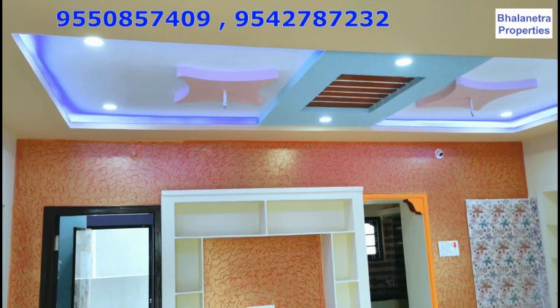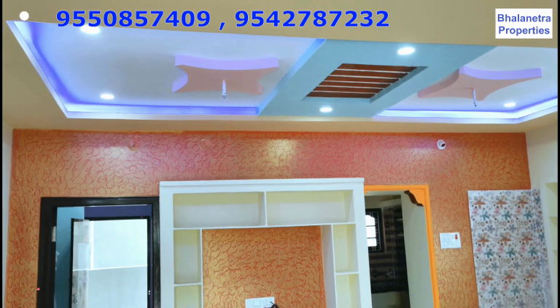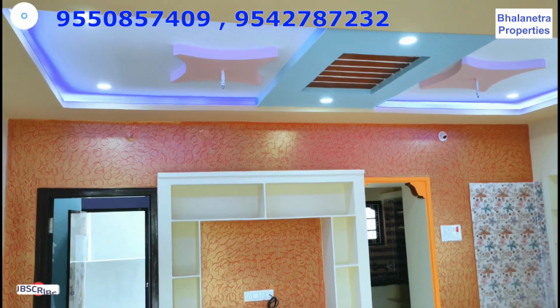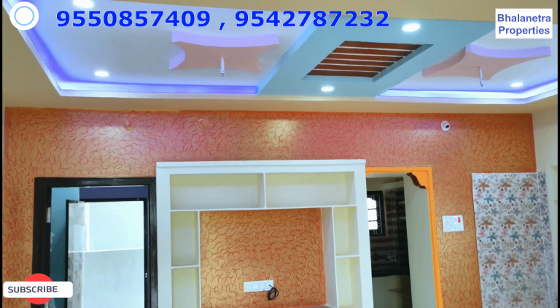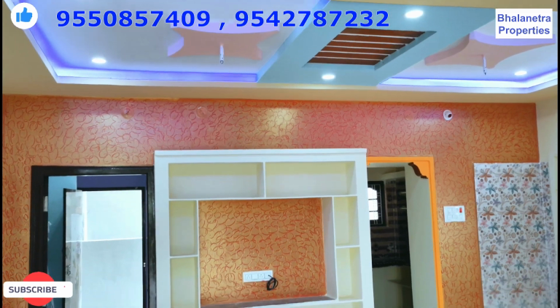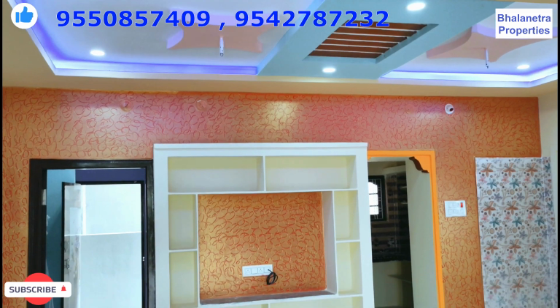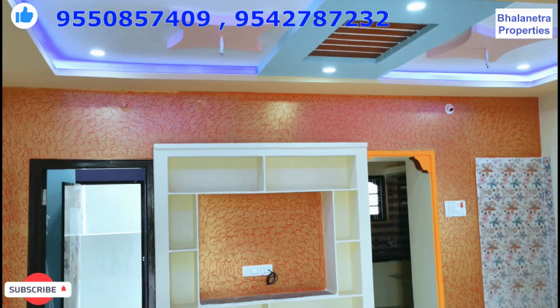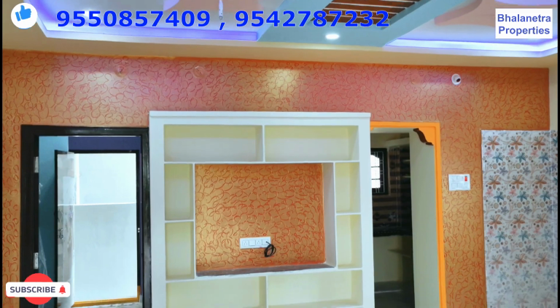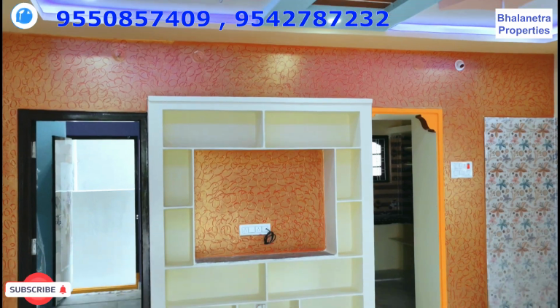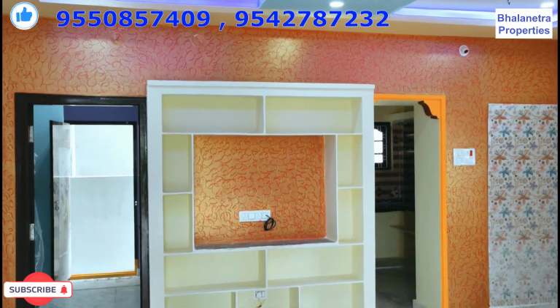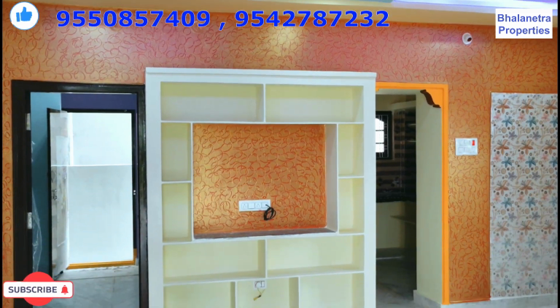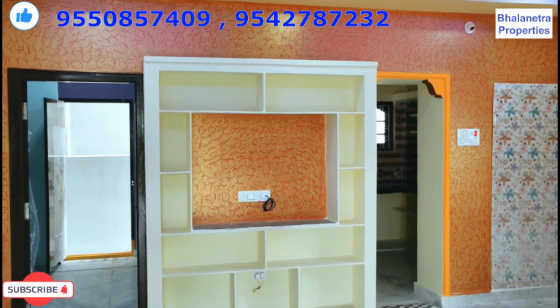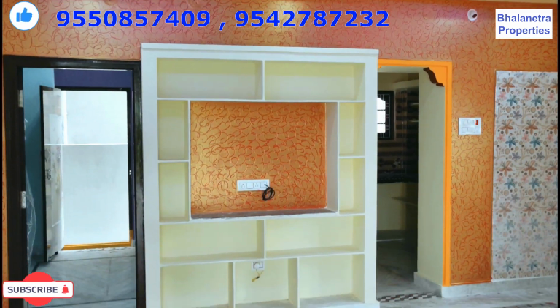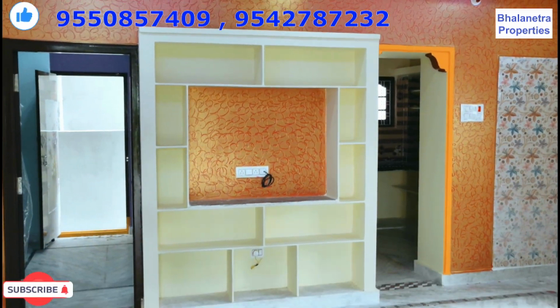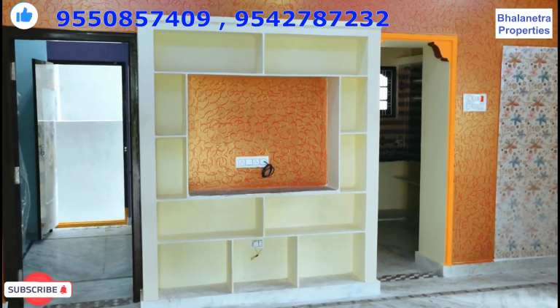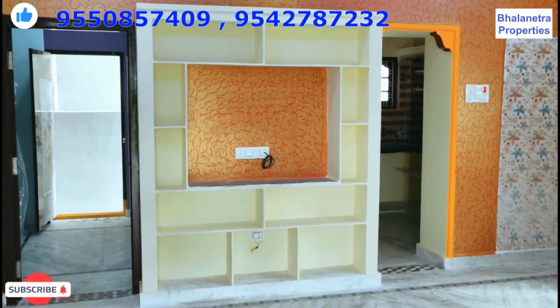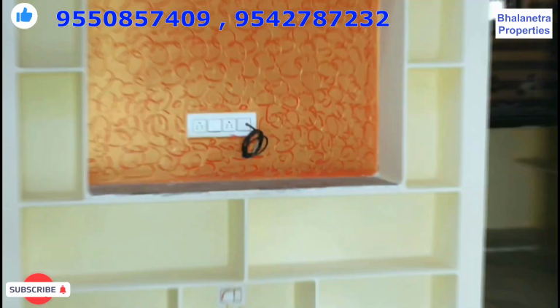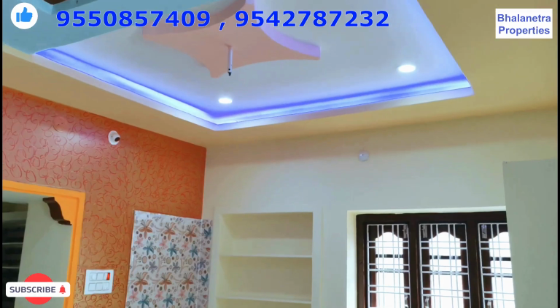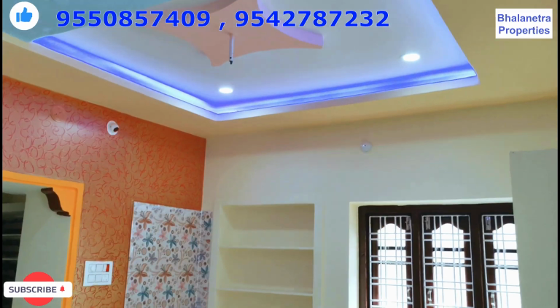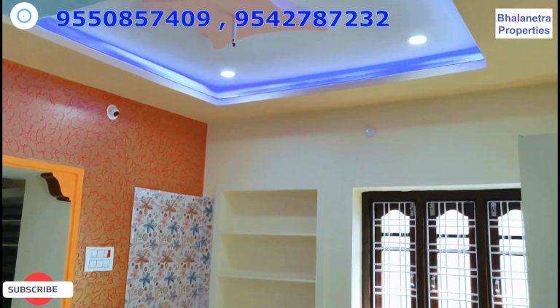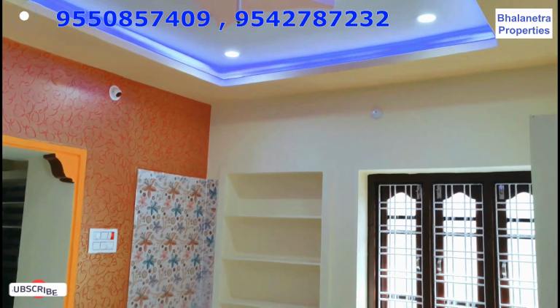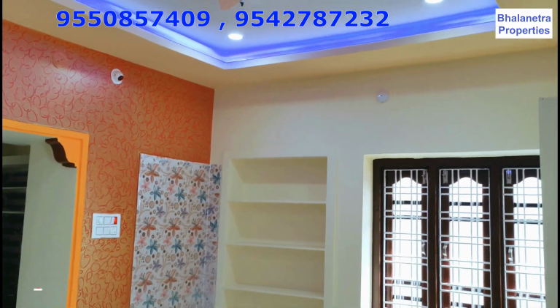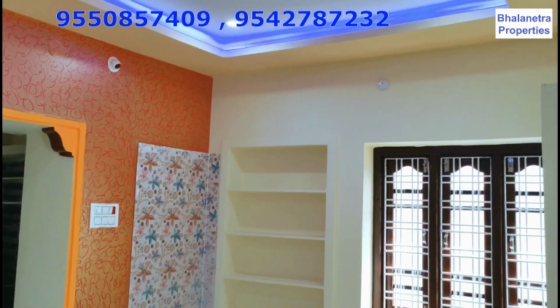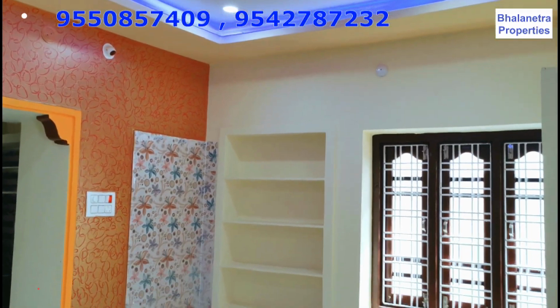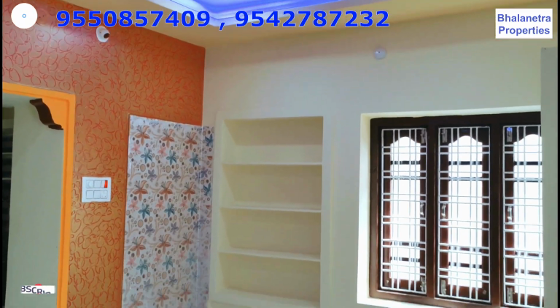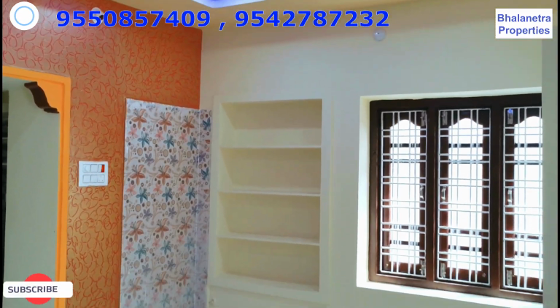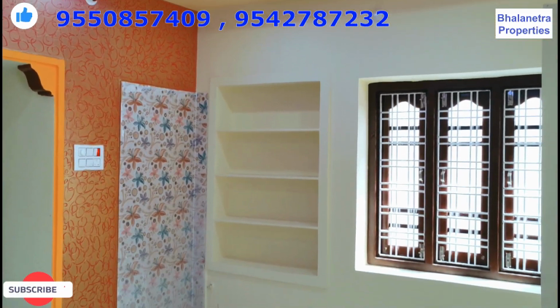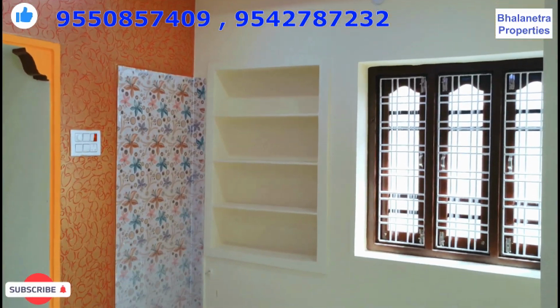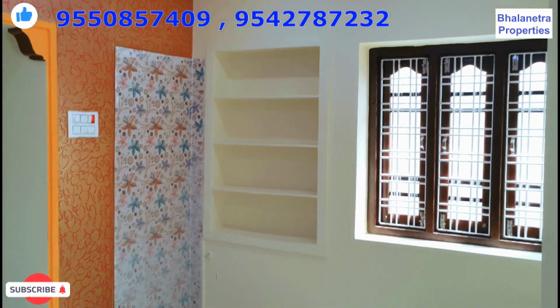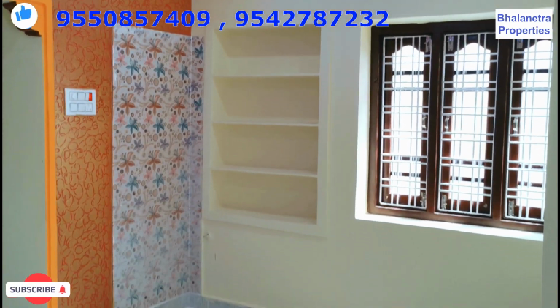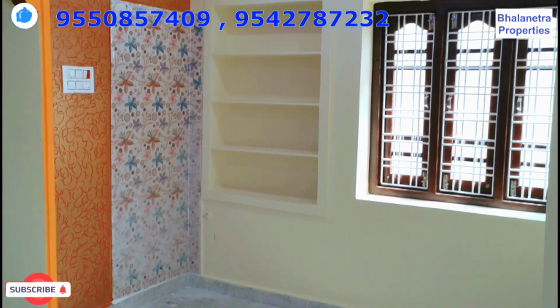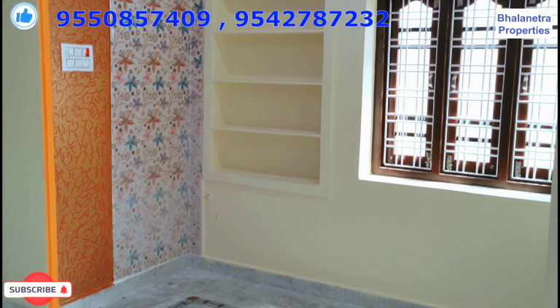Hi everyone, welcome to Bhalanetra Property. Today we have a good design, quality and construction.